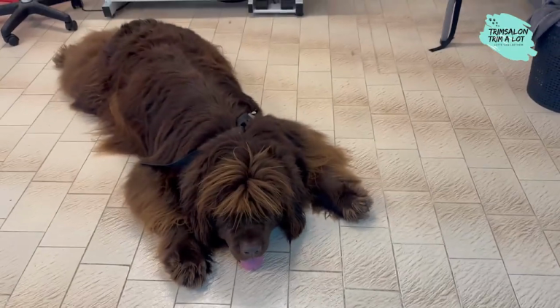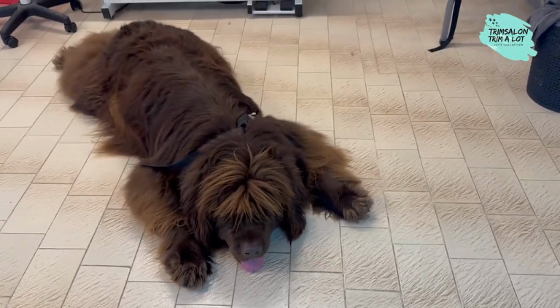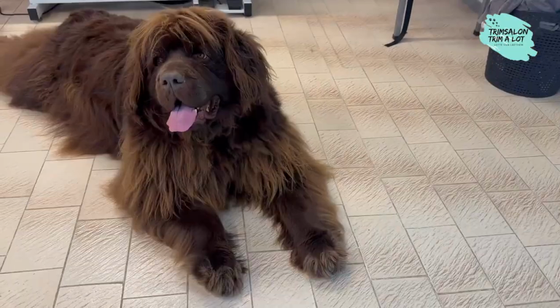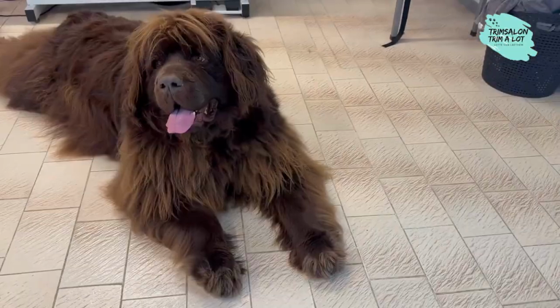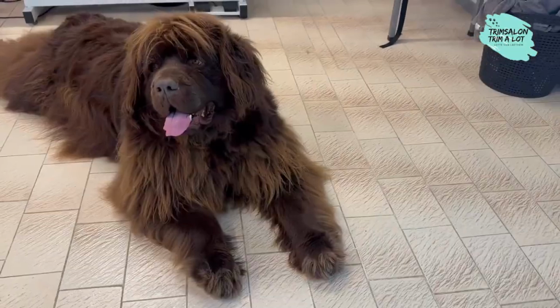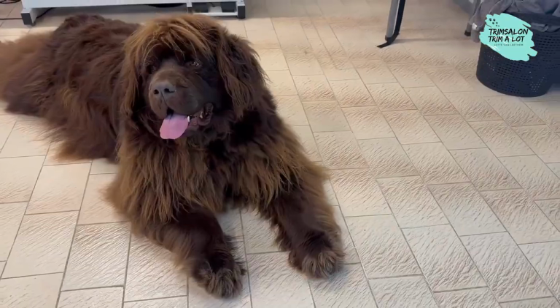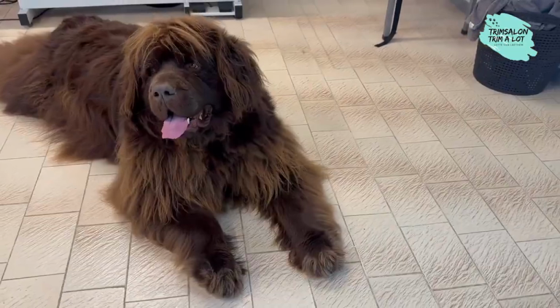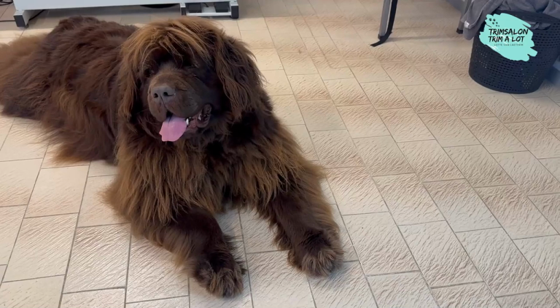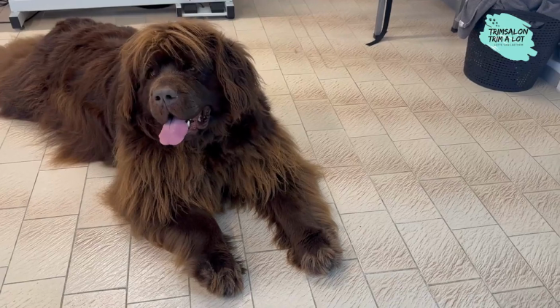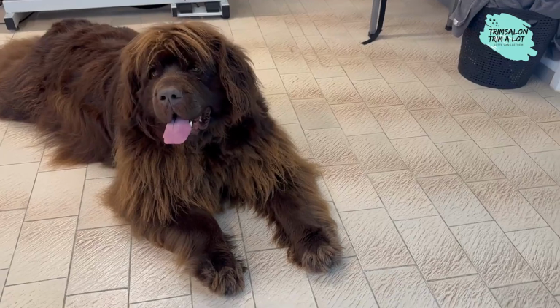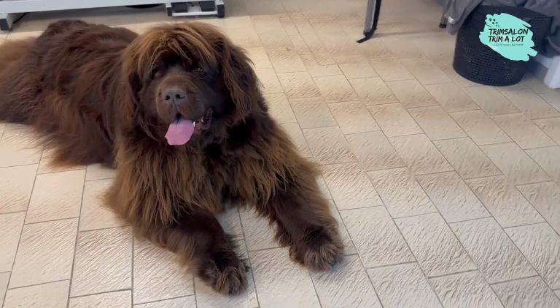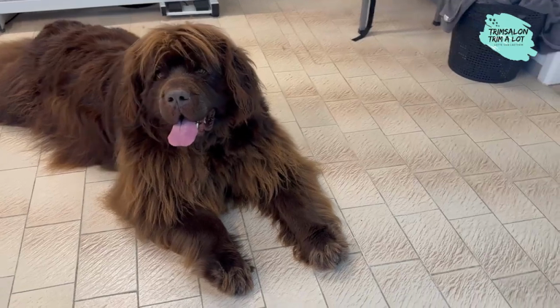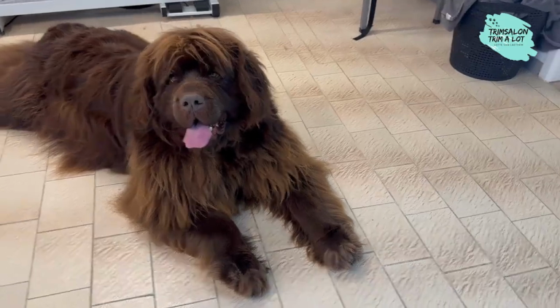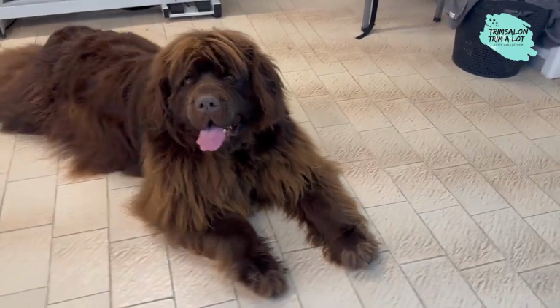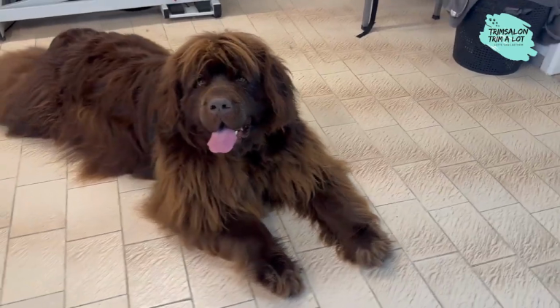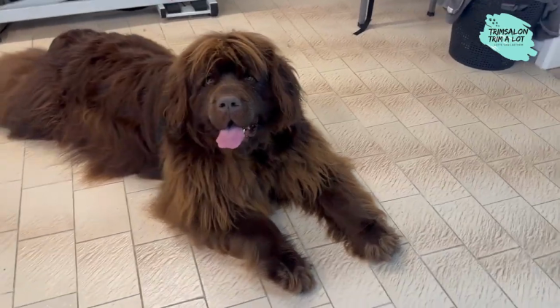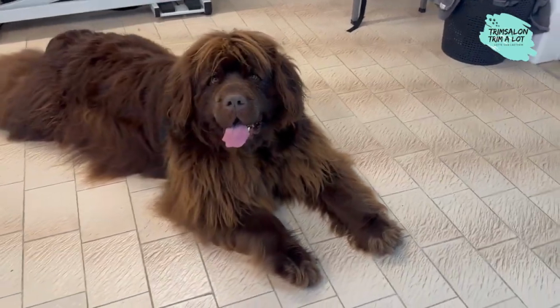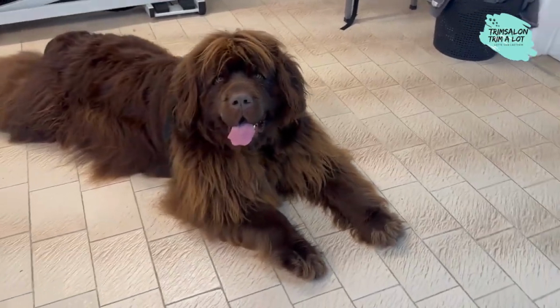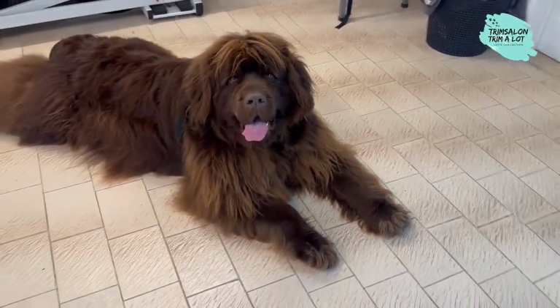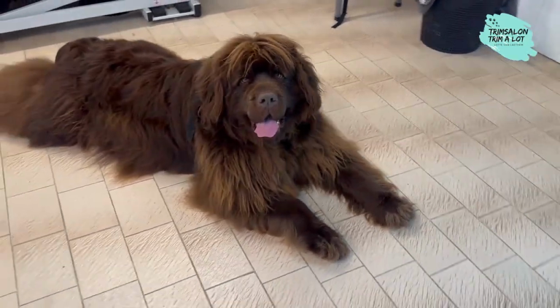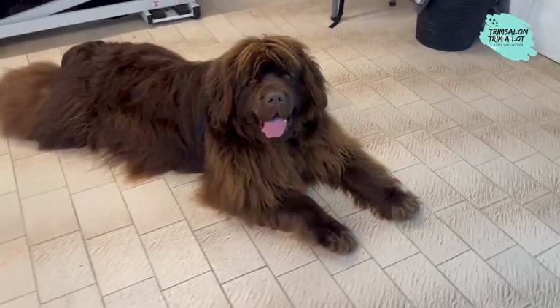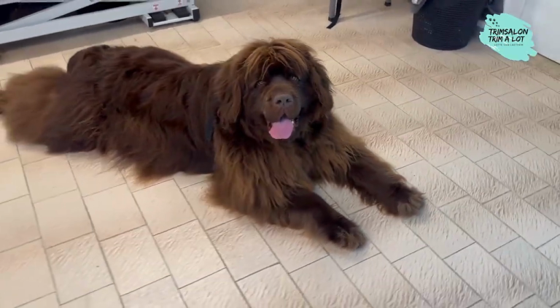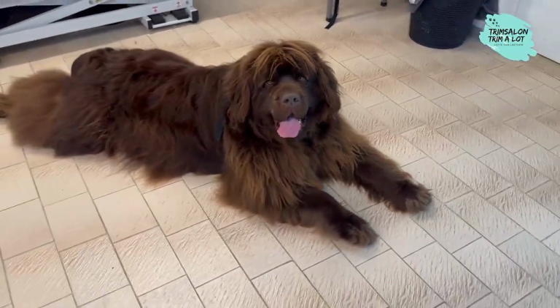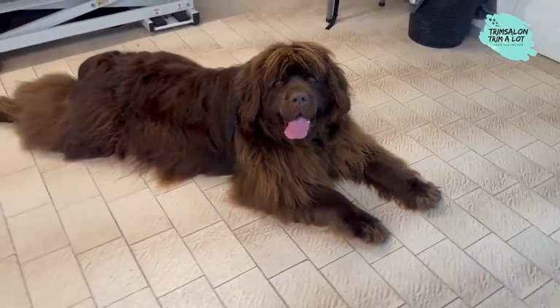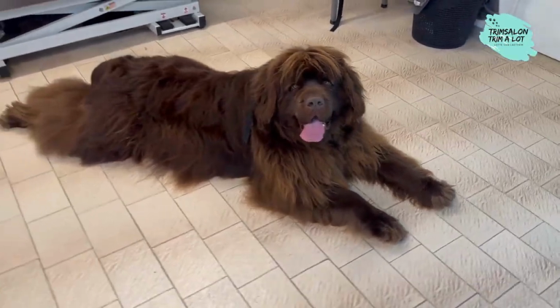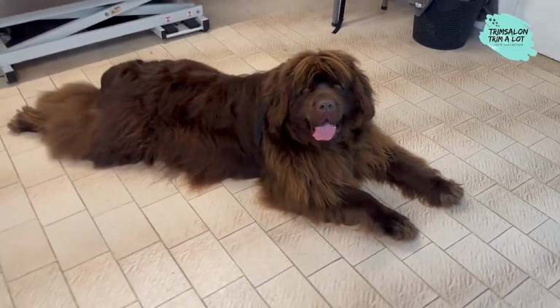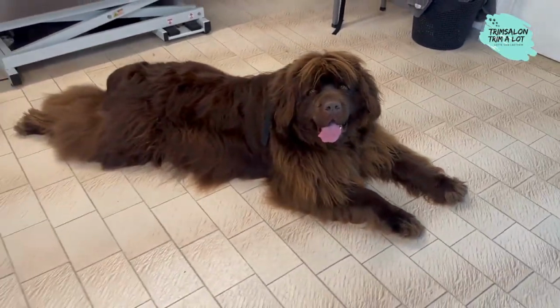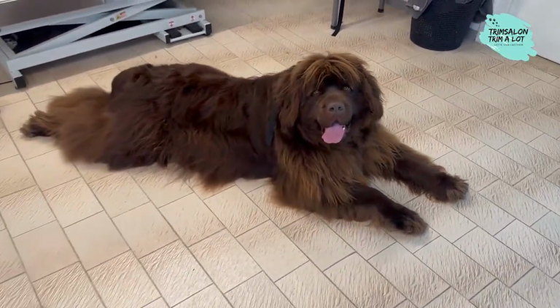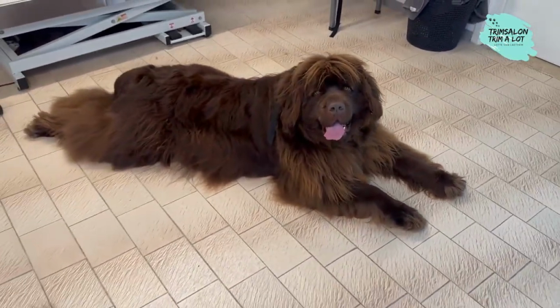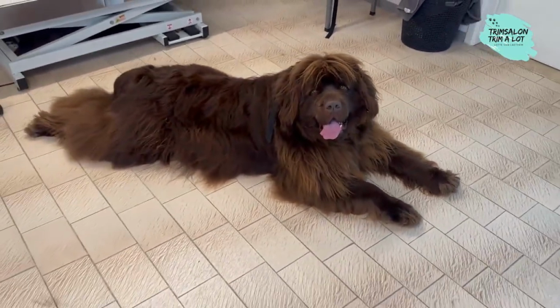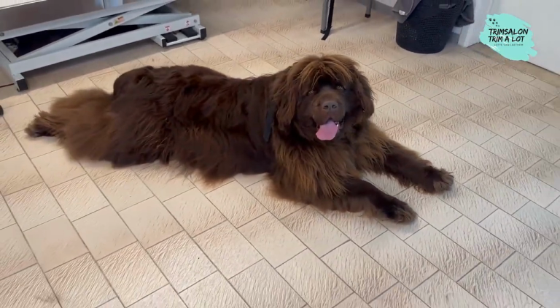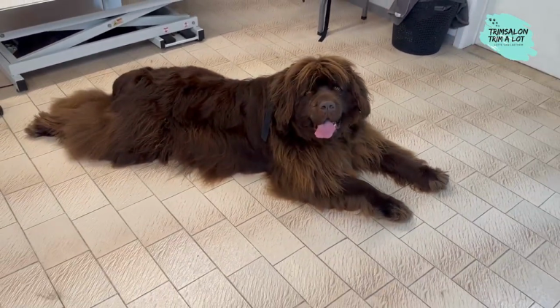There are three color varieties in this breed, namely black, brown, and white-black.